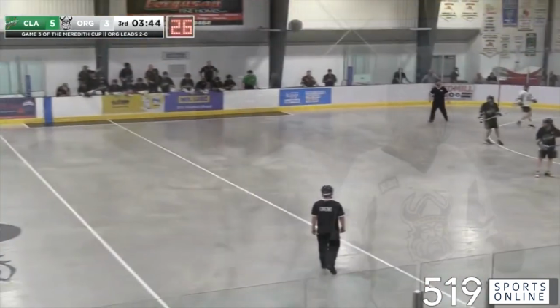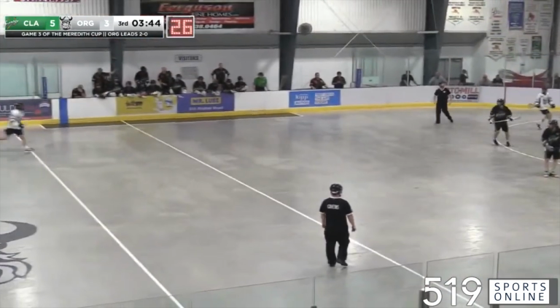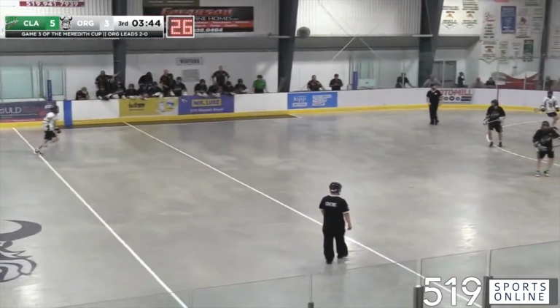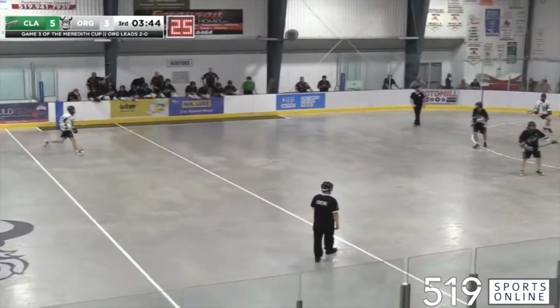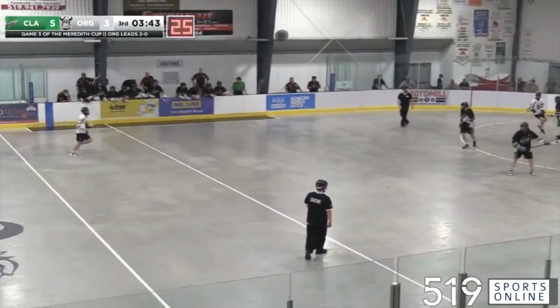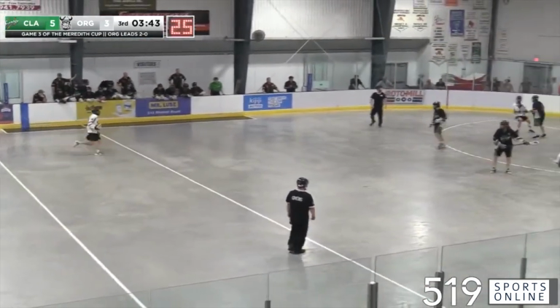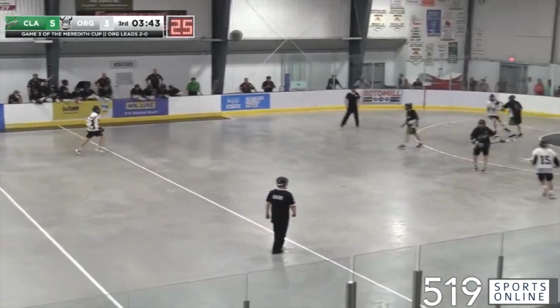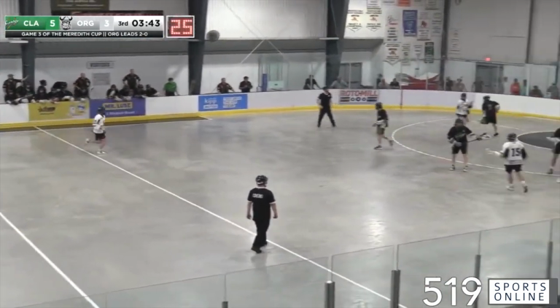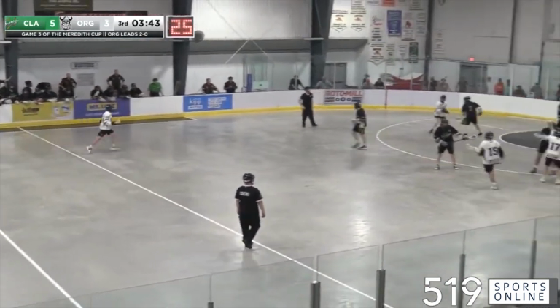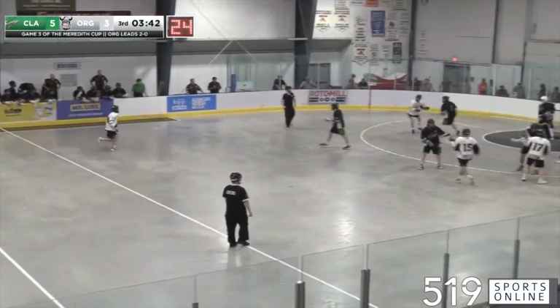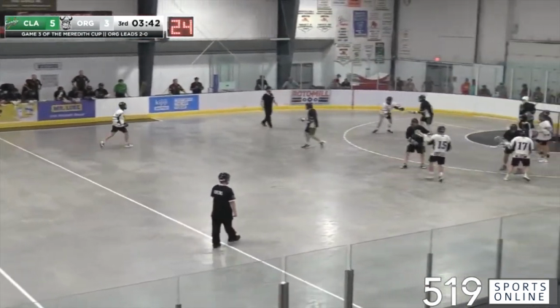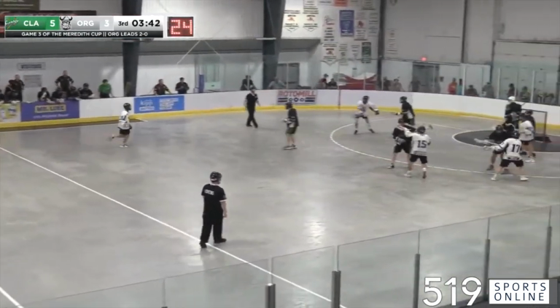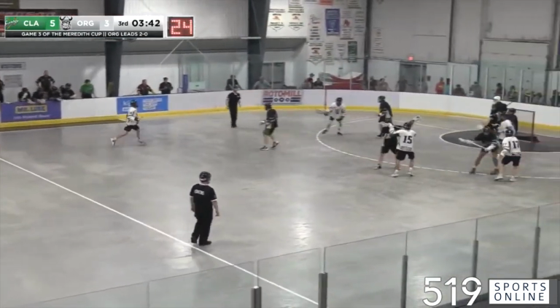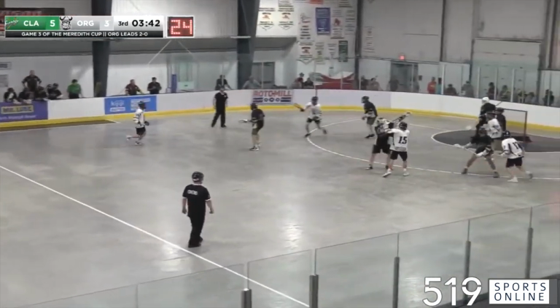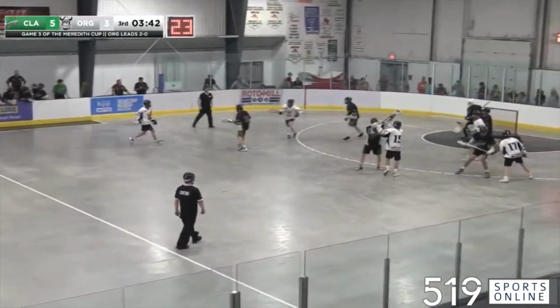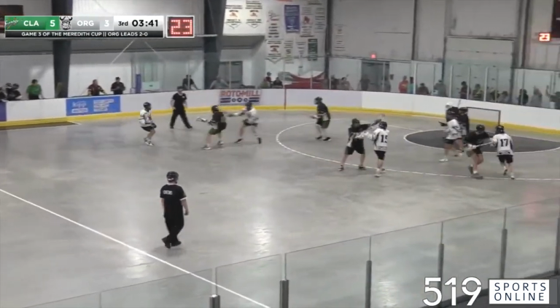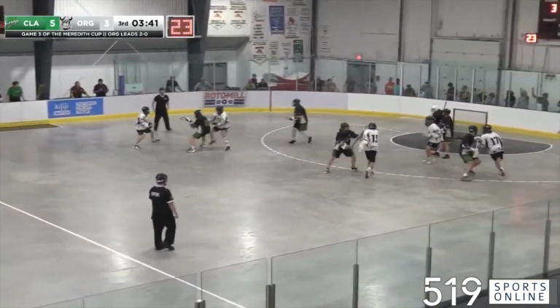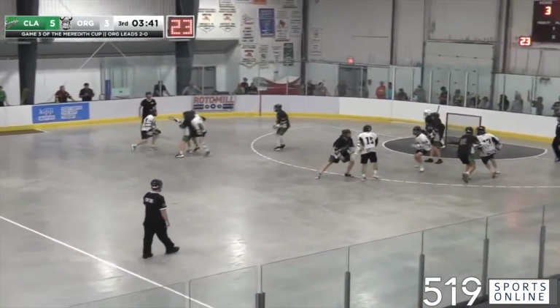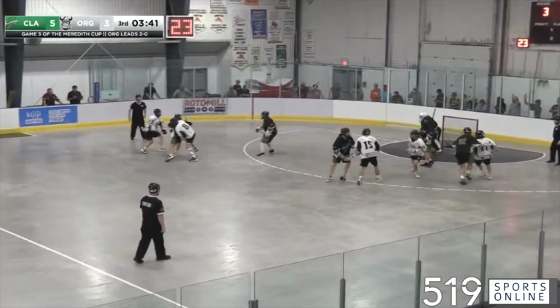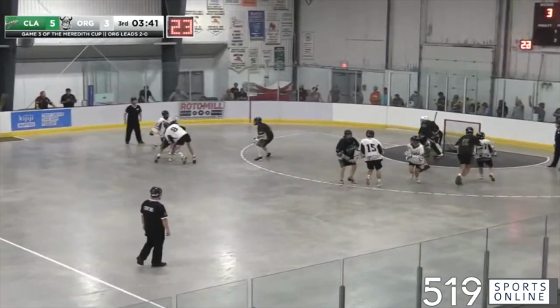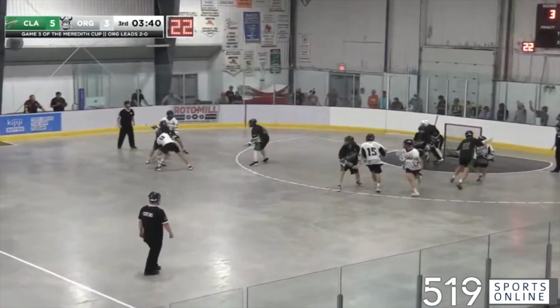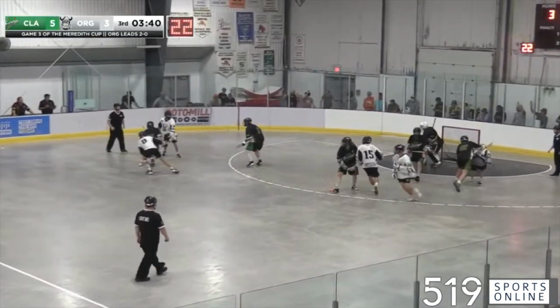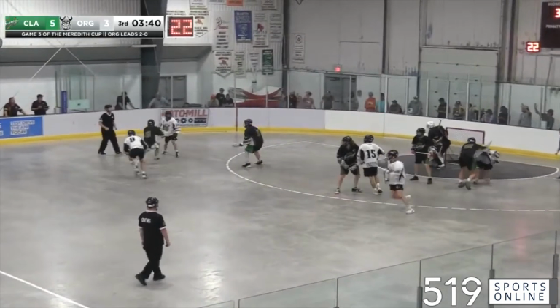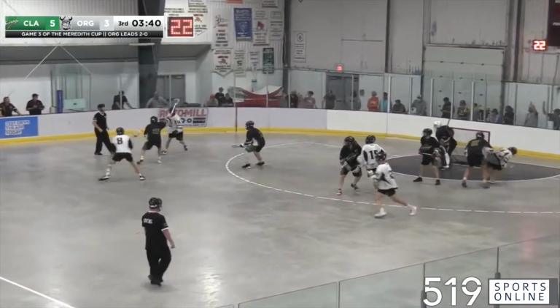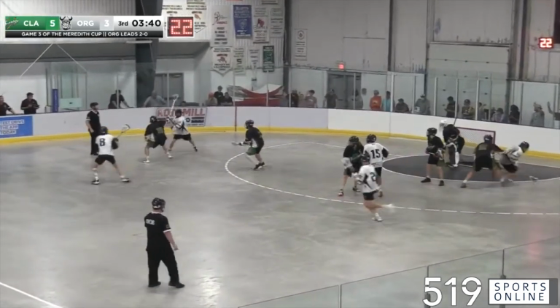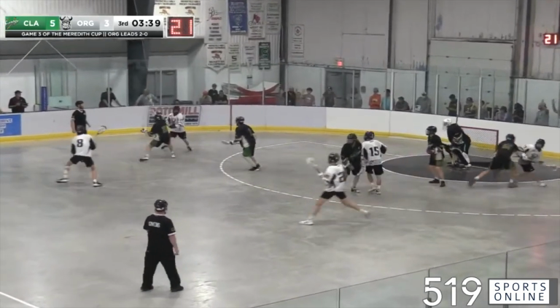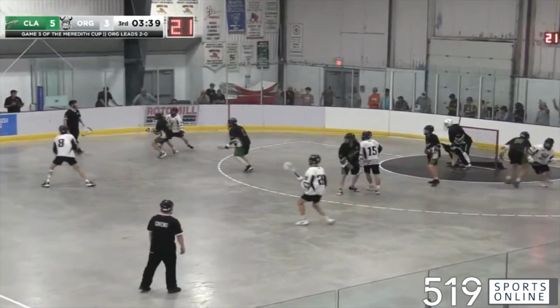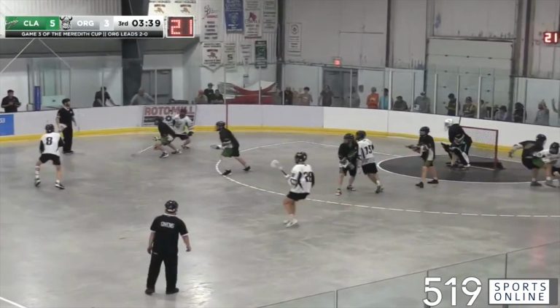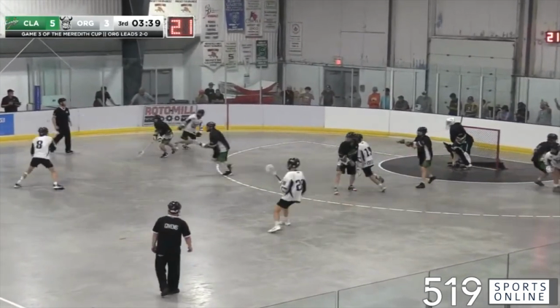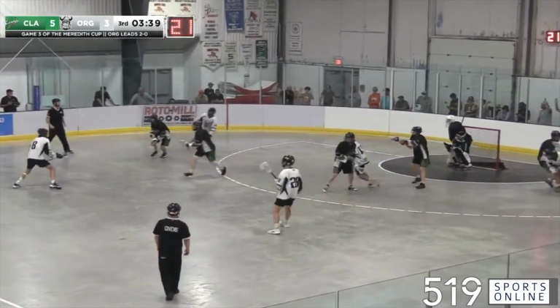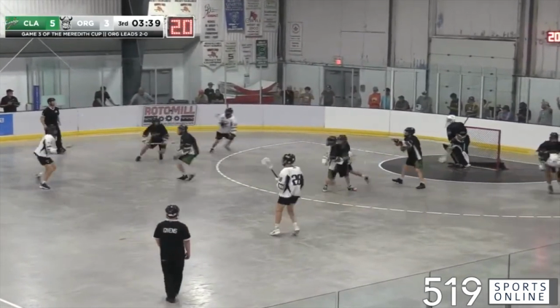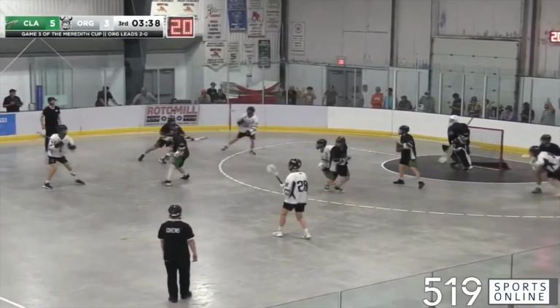Spreading the wealth. 8-6 the other night, it was a hat-trick for Stoop. He has one here tonight.